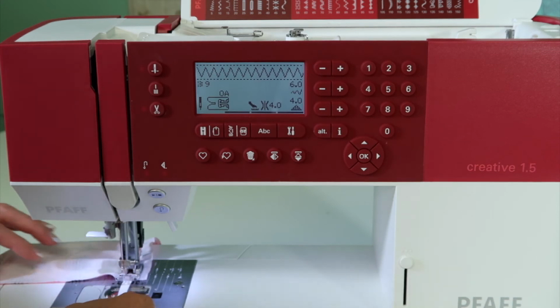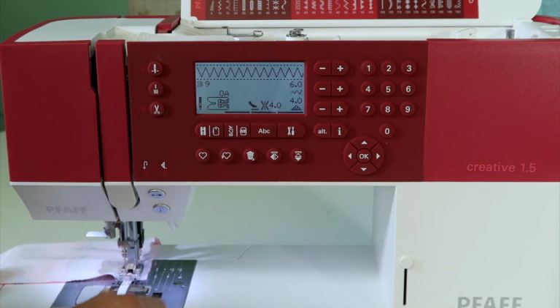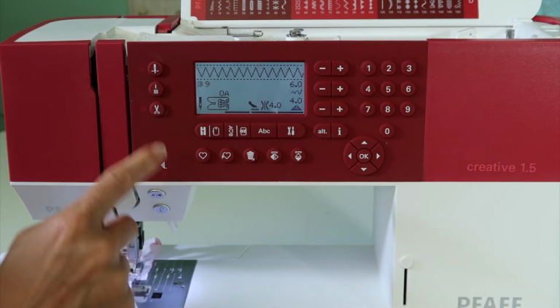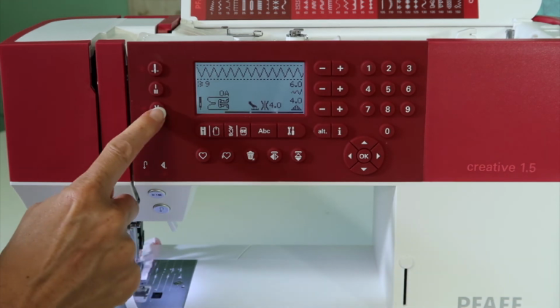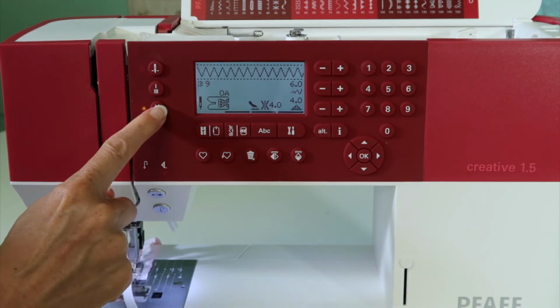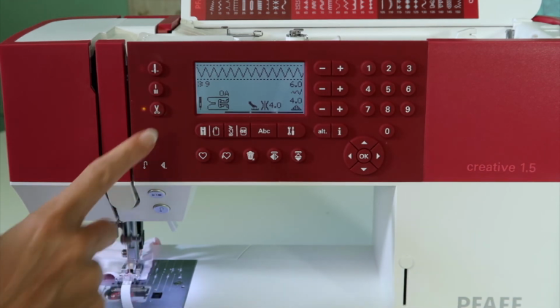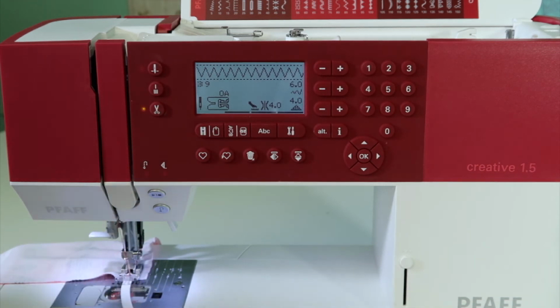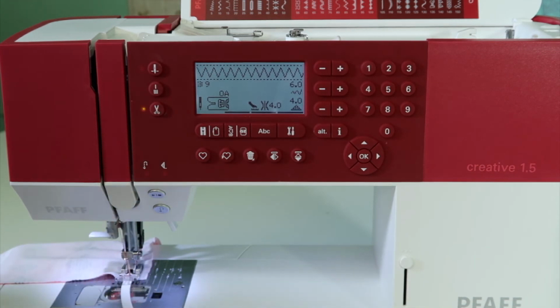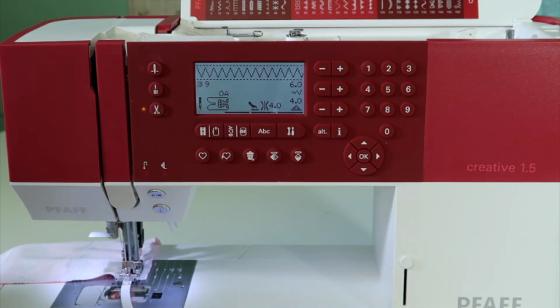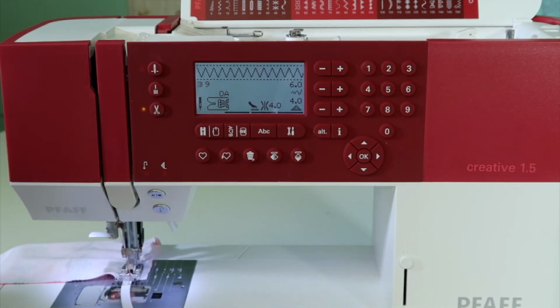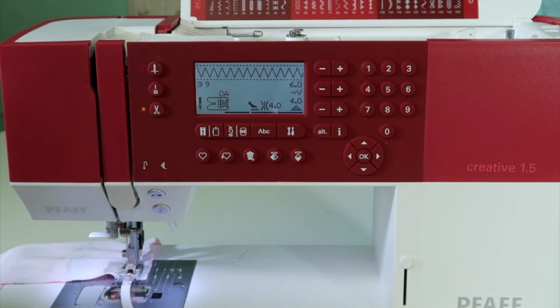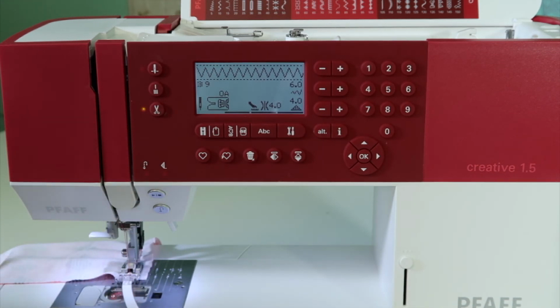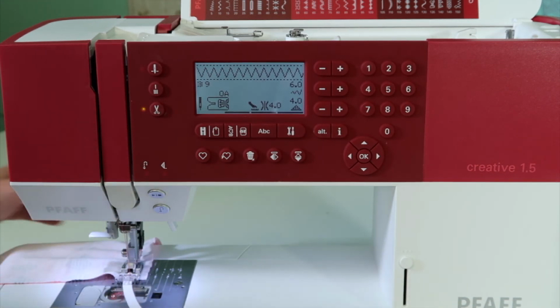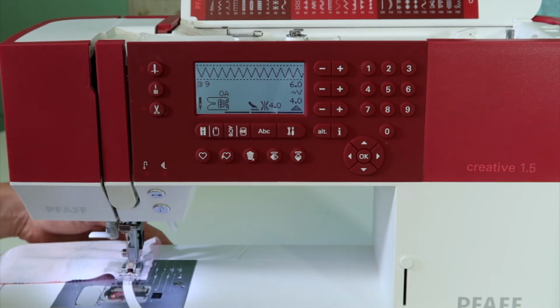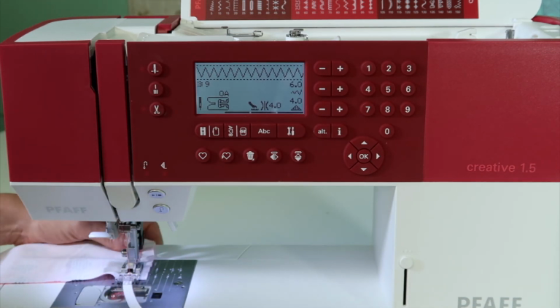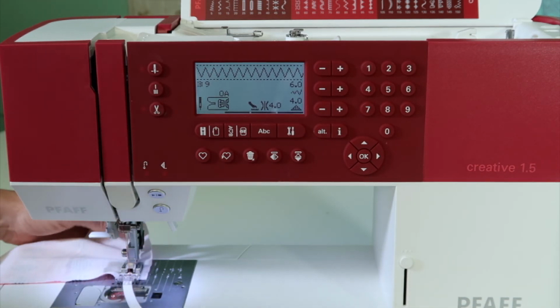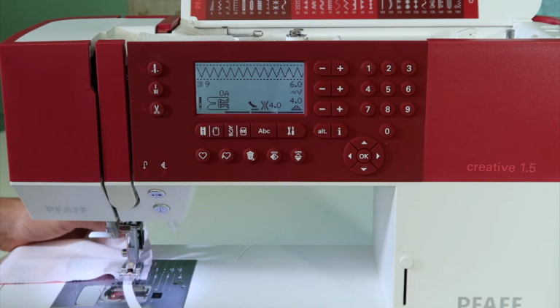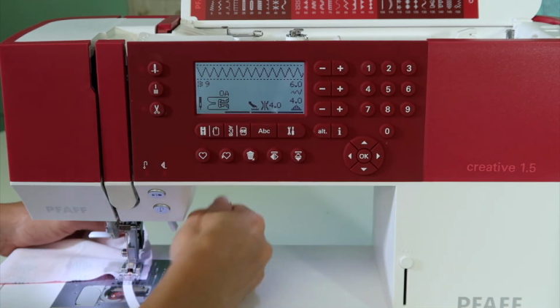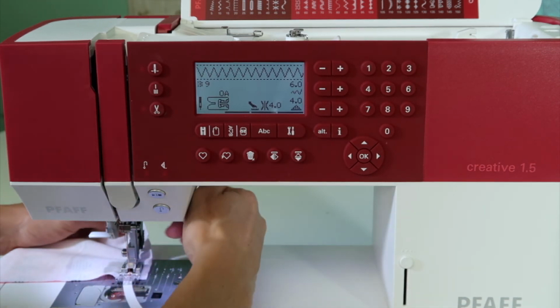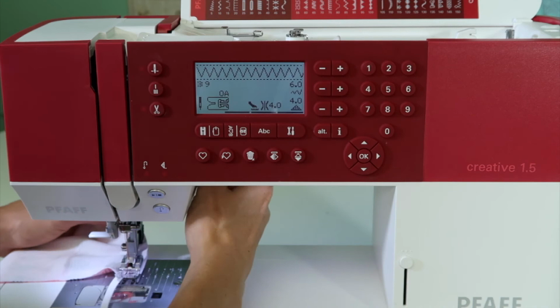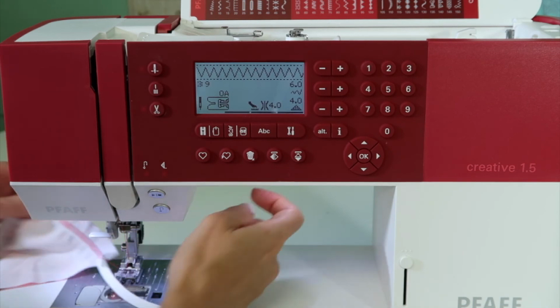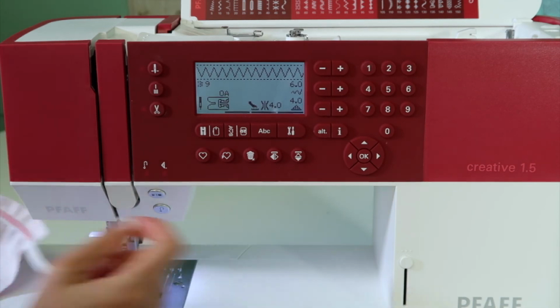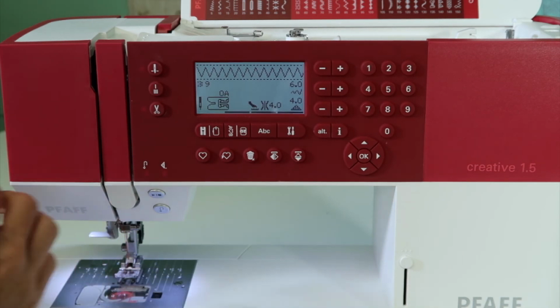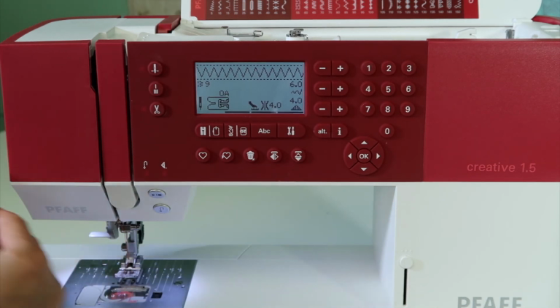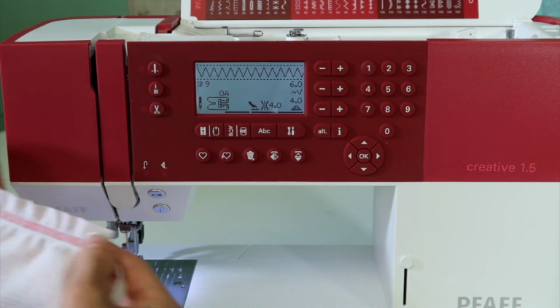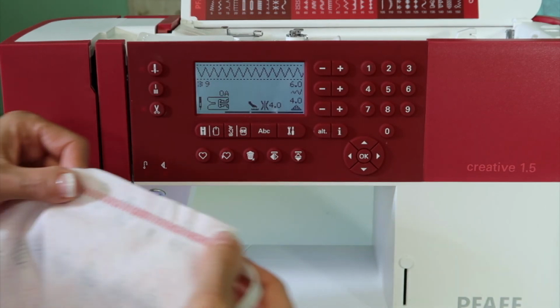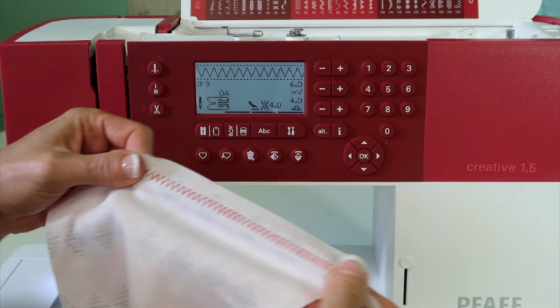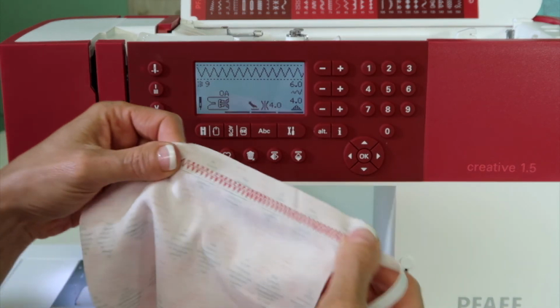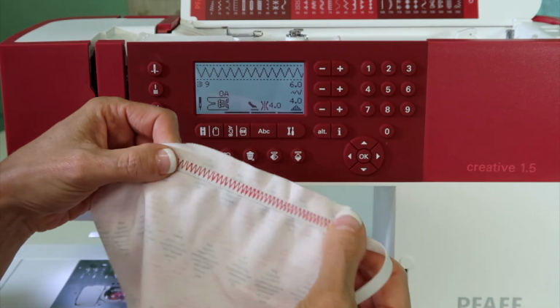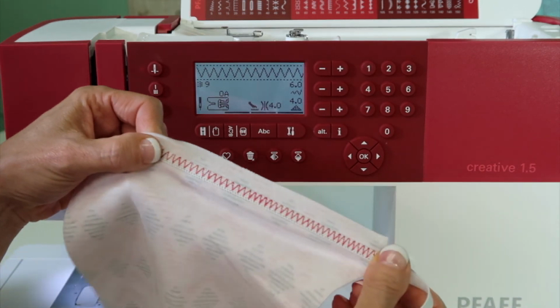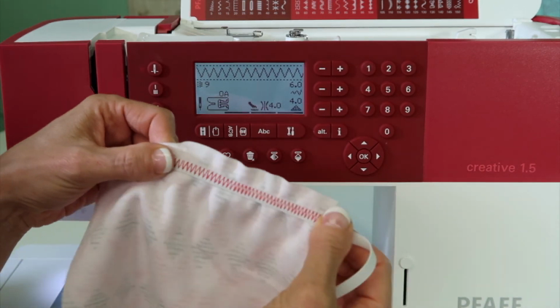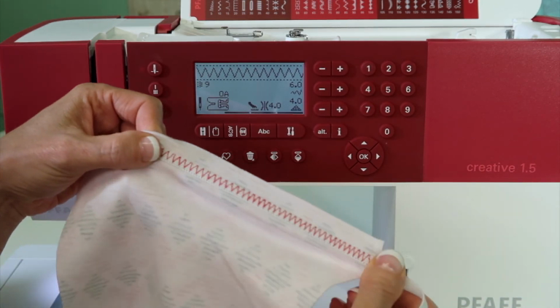There is one that came in the variety pack that came with this machine originally — a zig zag stitch that allows elastic to be stitched in place.